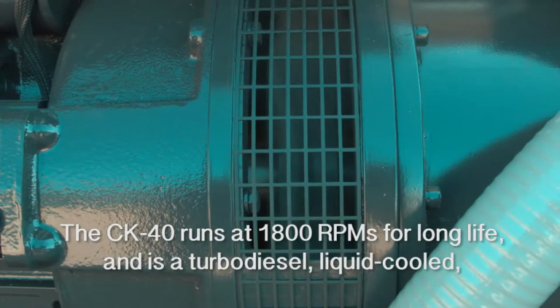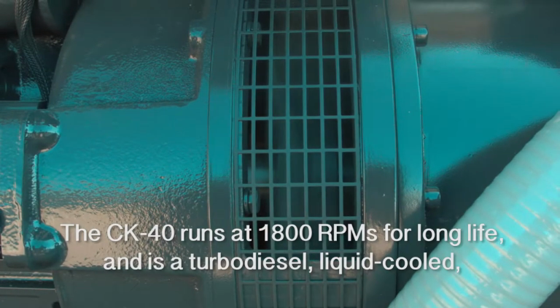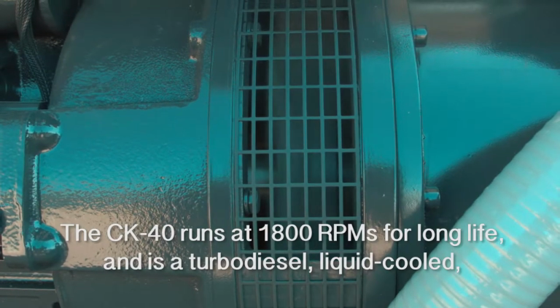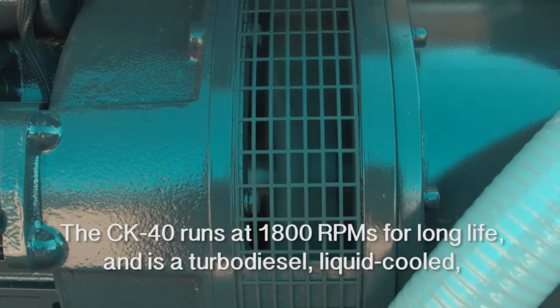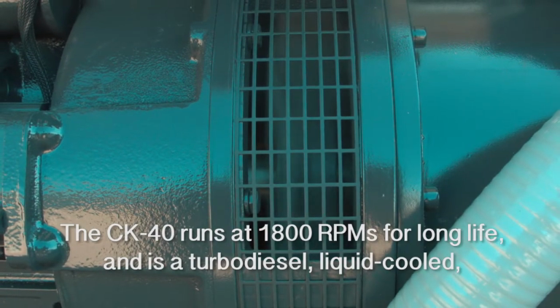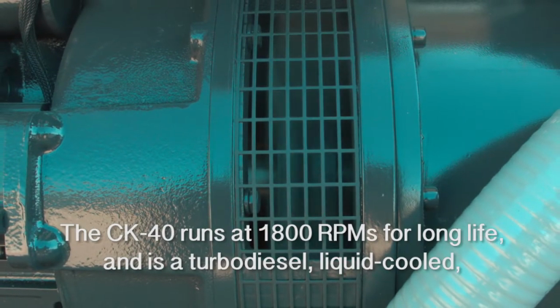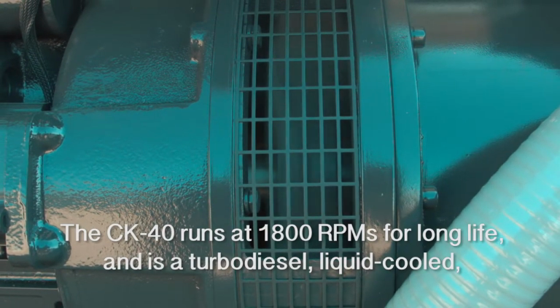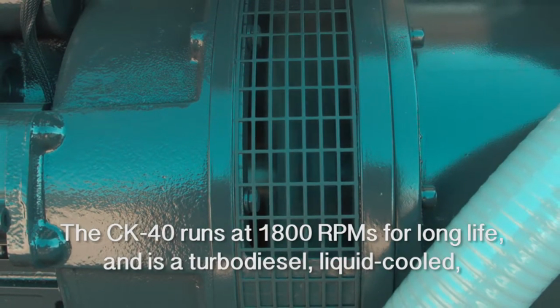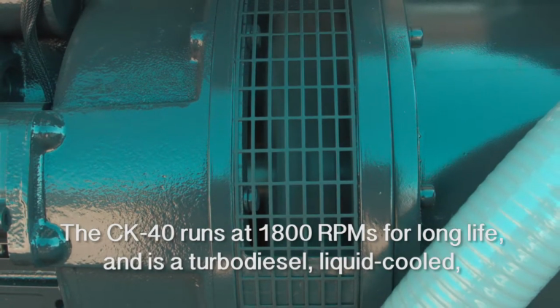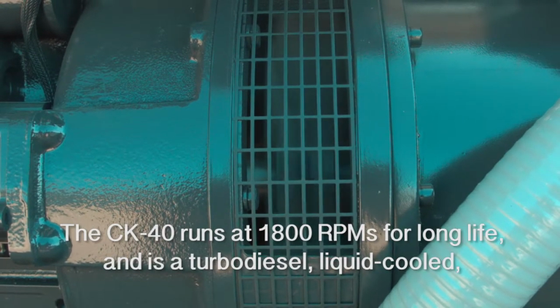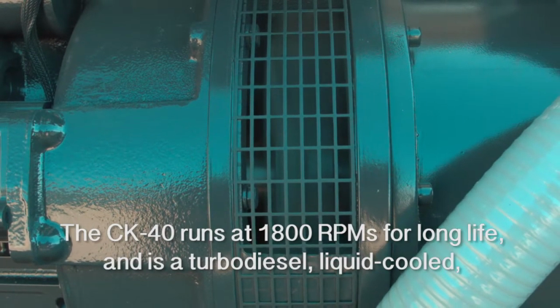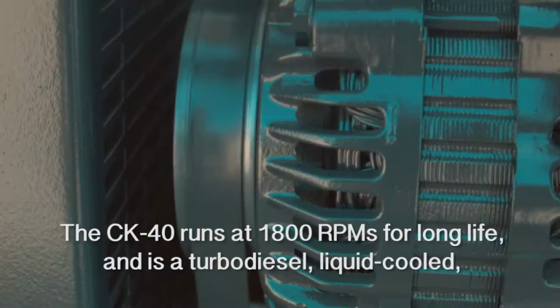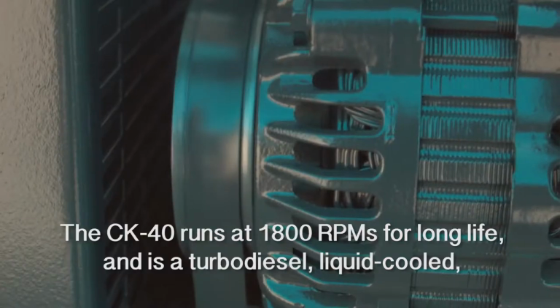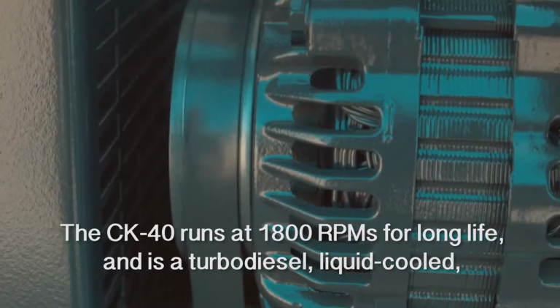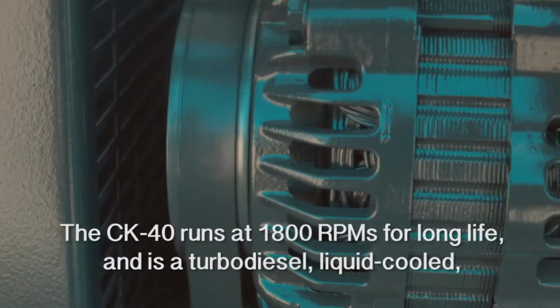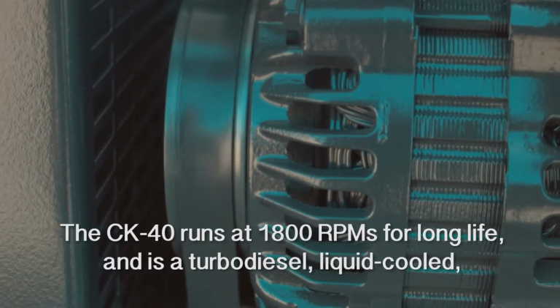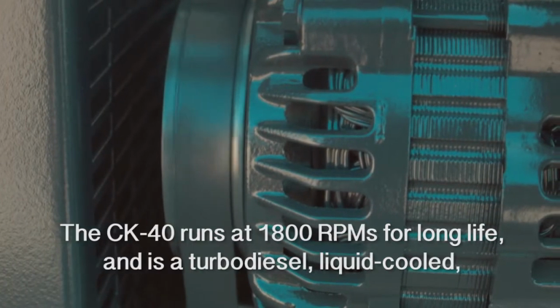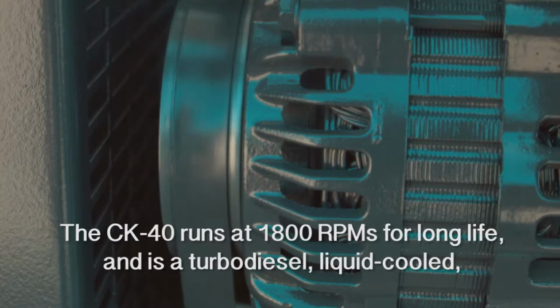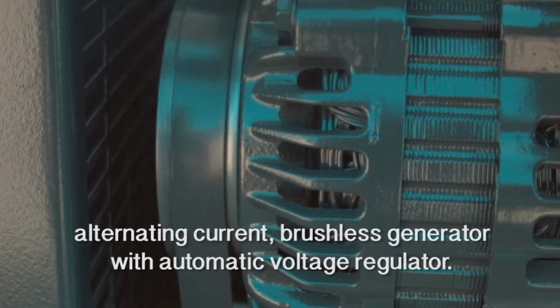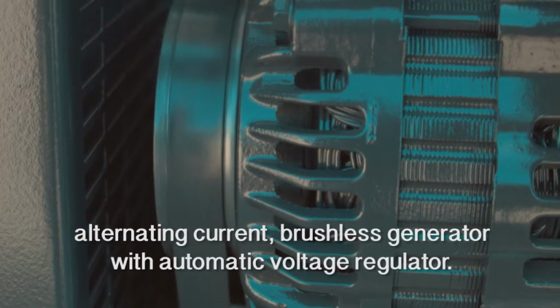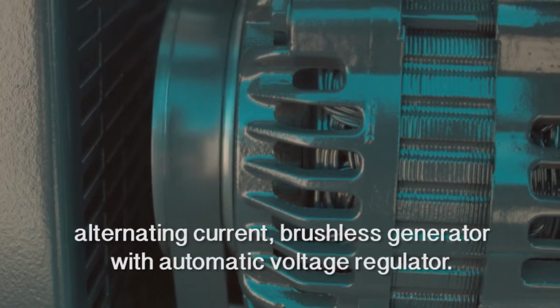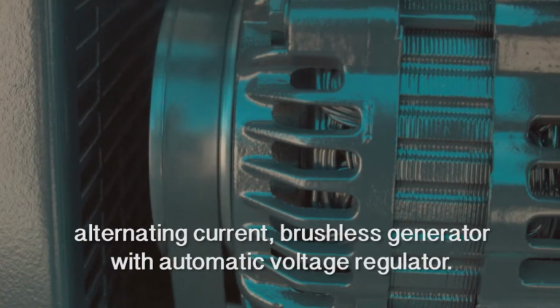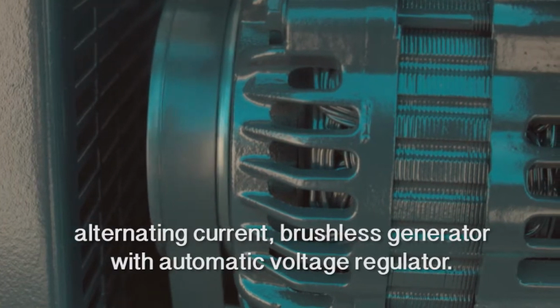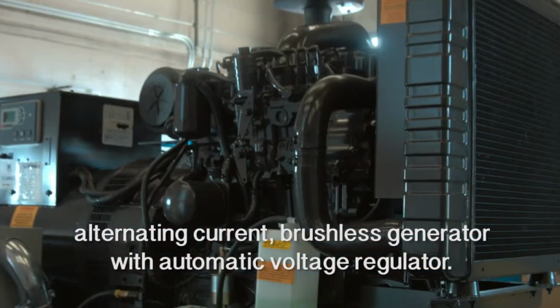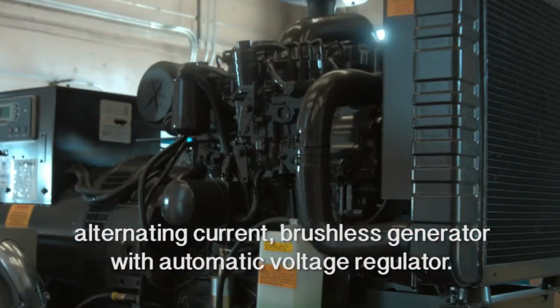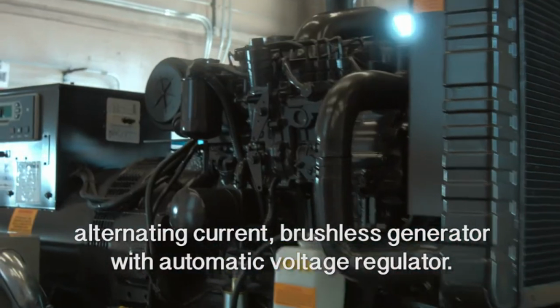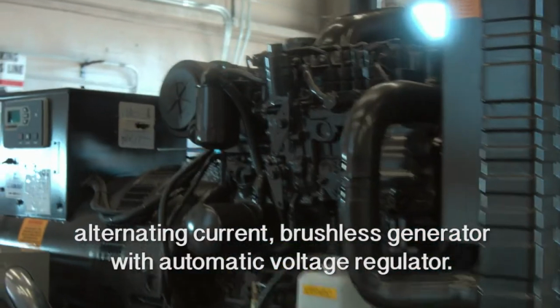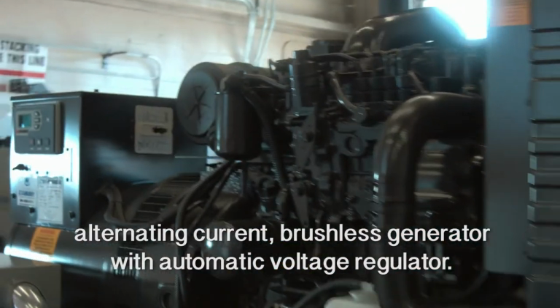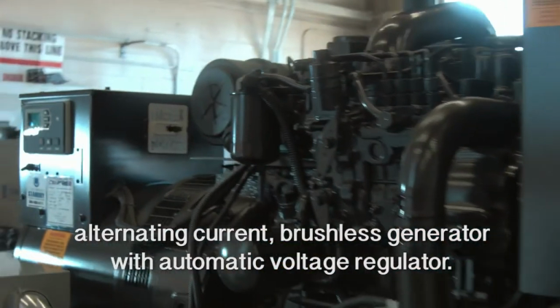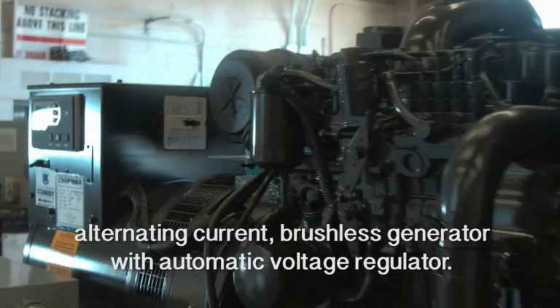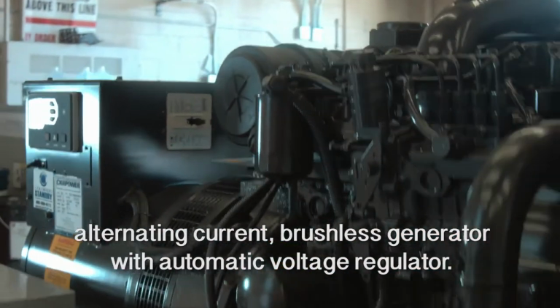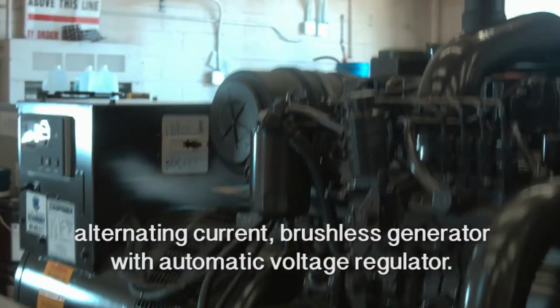The CK40 runs at 1800 RPMs for long life and is a turbodiesel liquid cooled alternating current brushless generator with automatic voltage regulator.